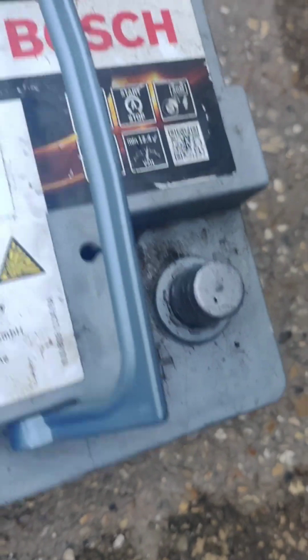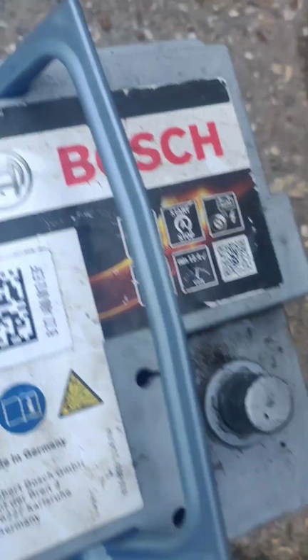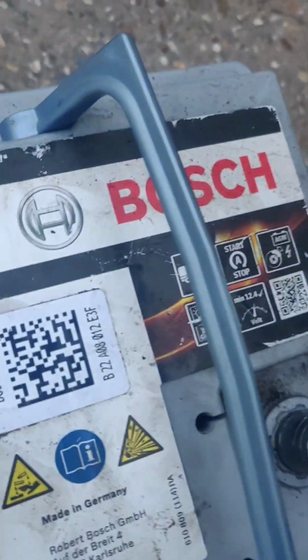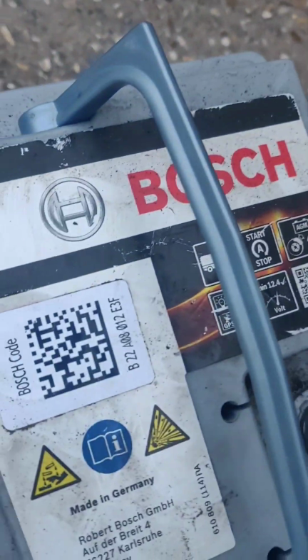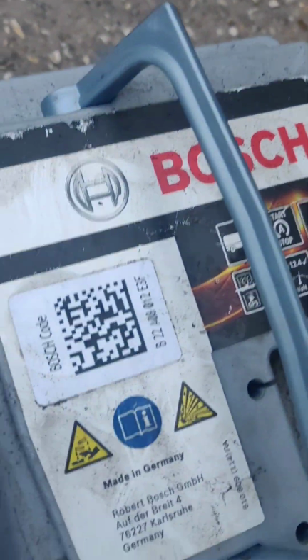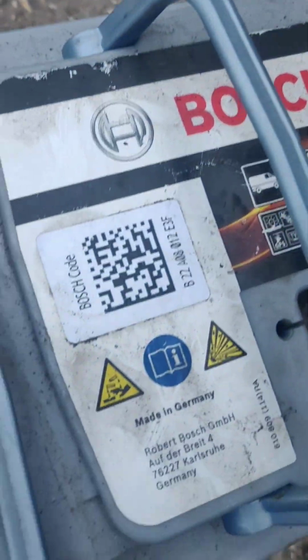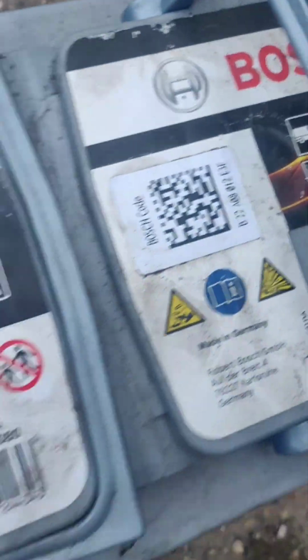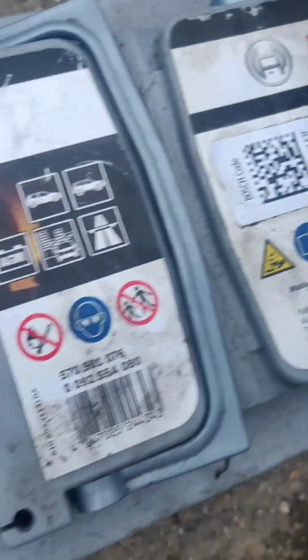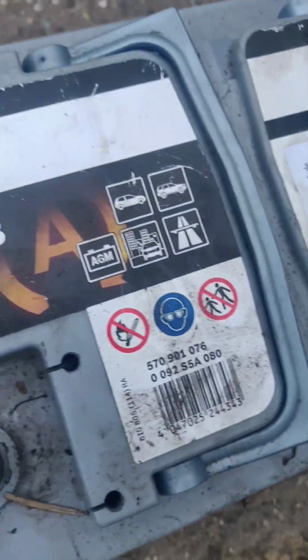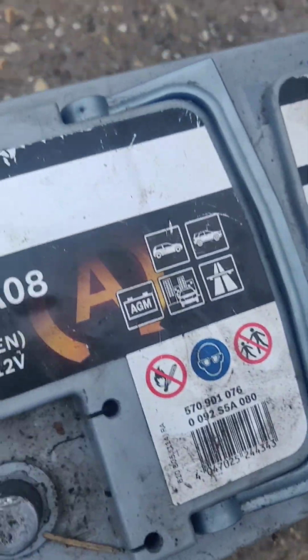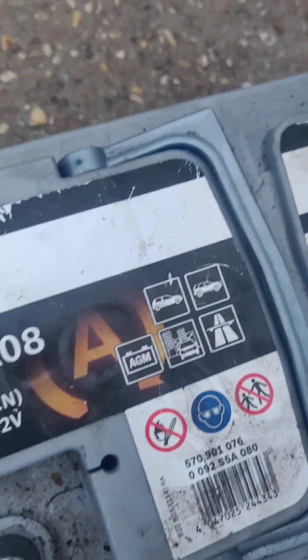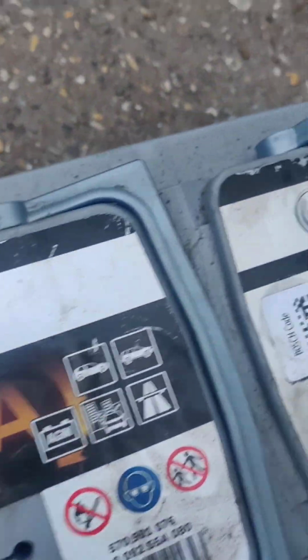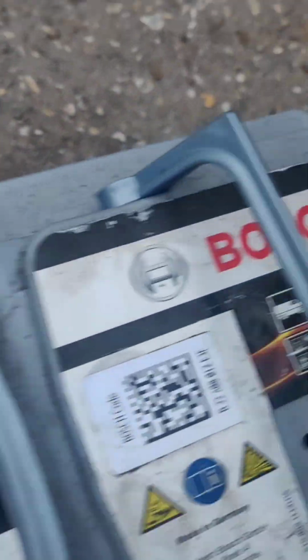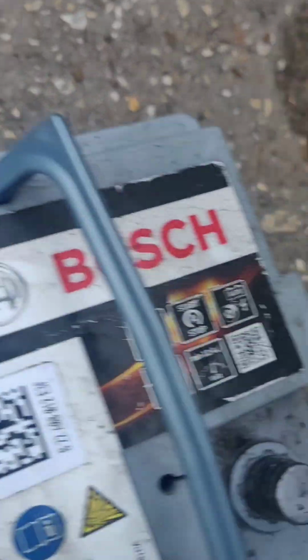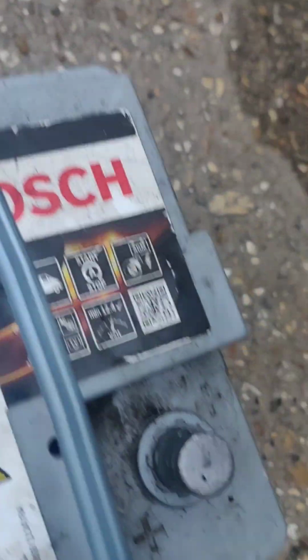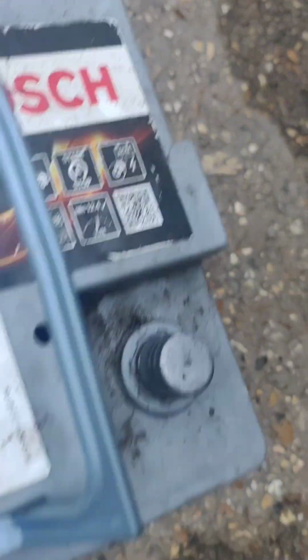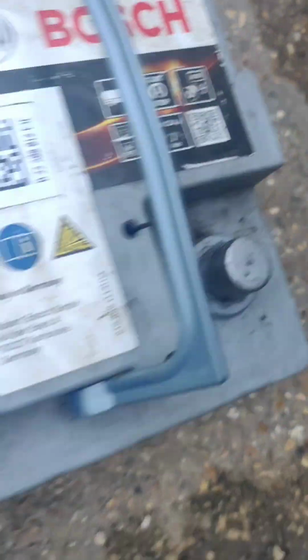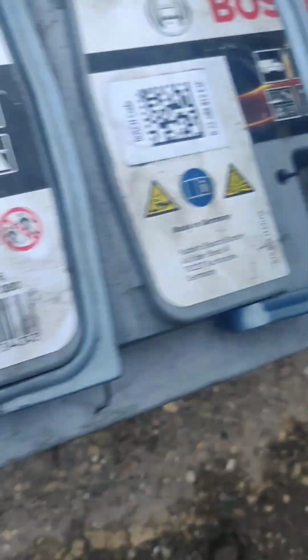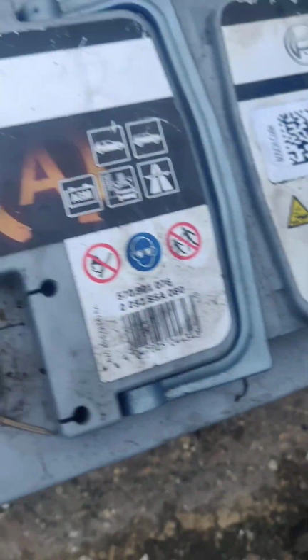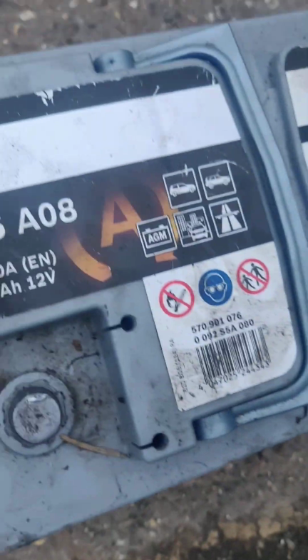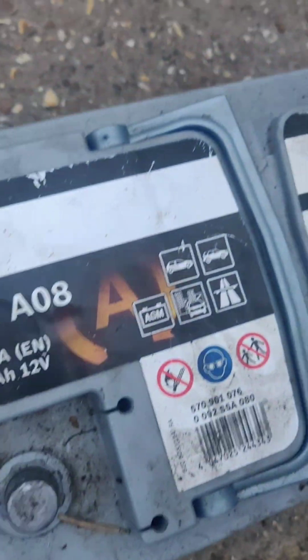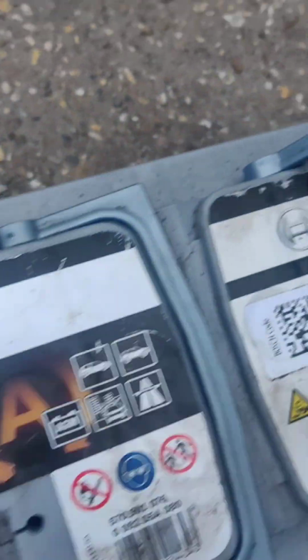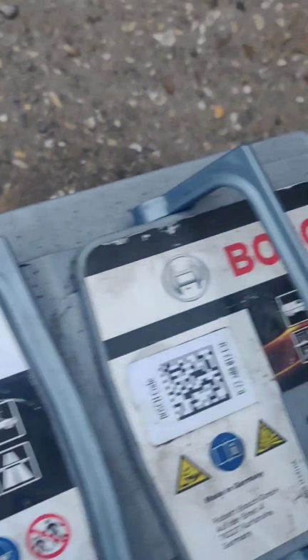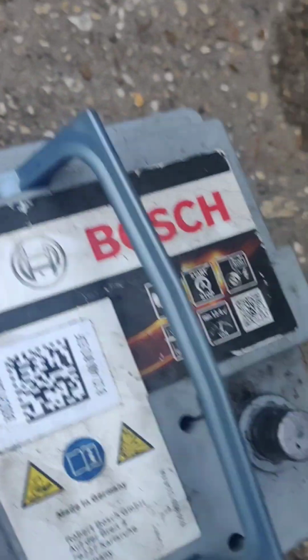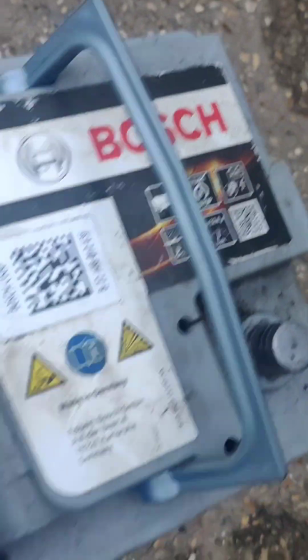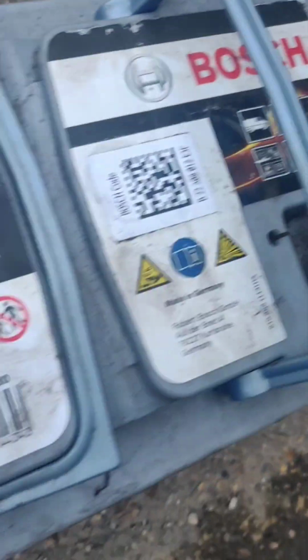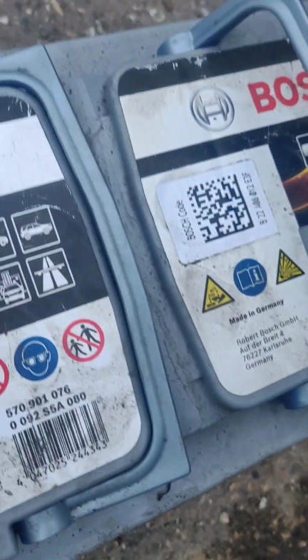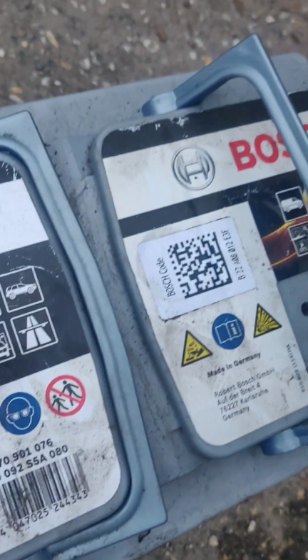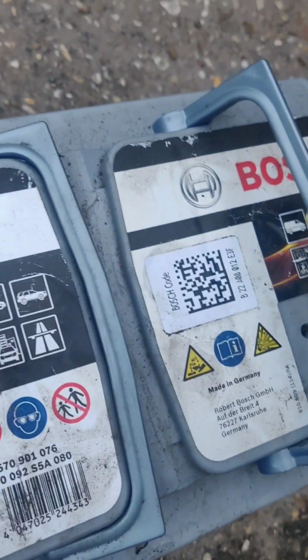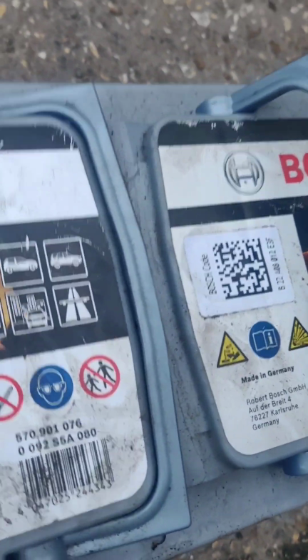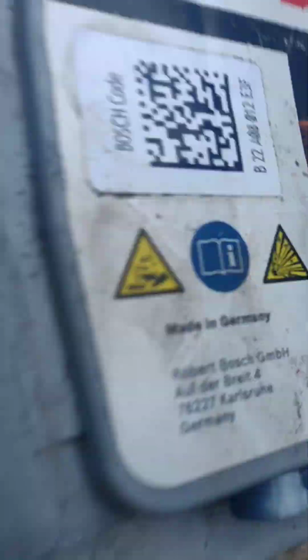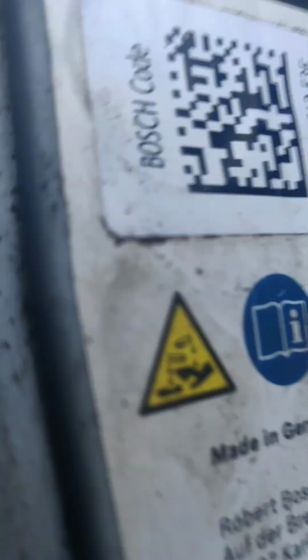It's got a QR code — I don't know what that means either. Let's get the new one in then.